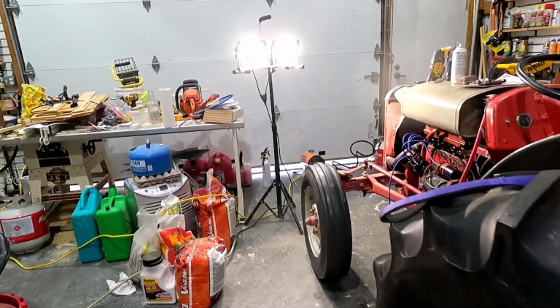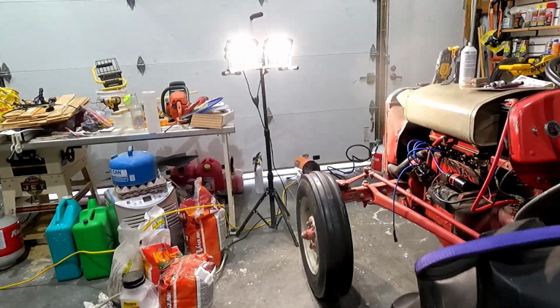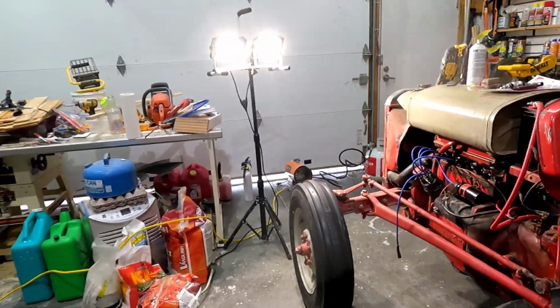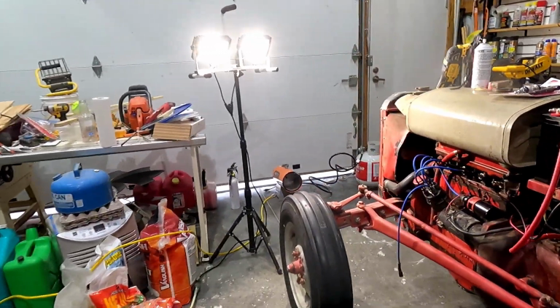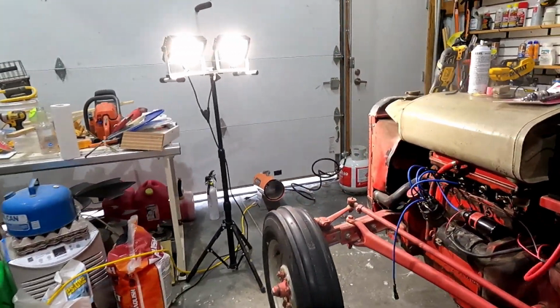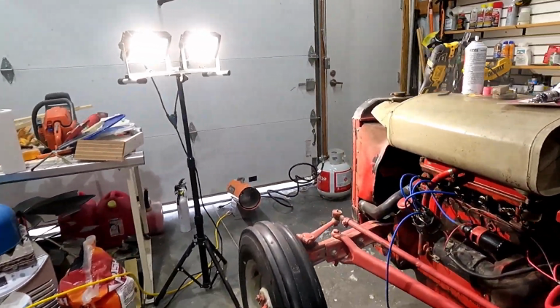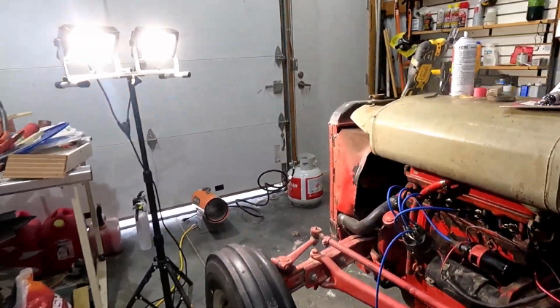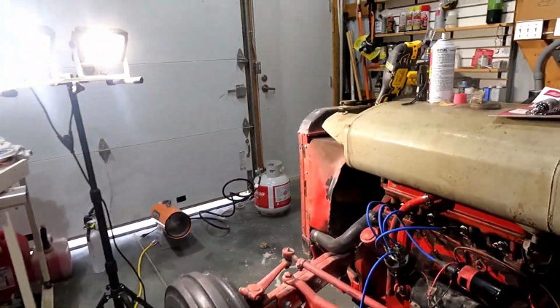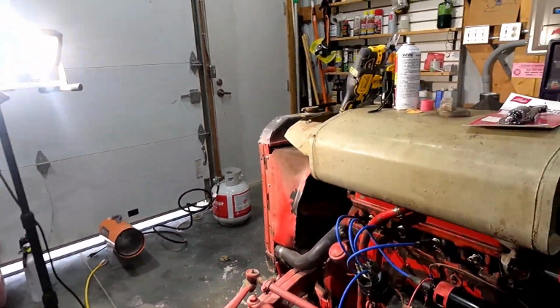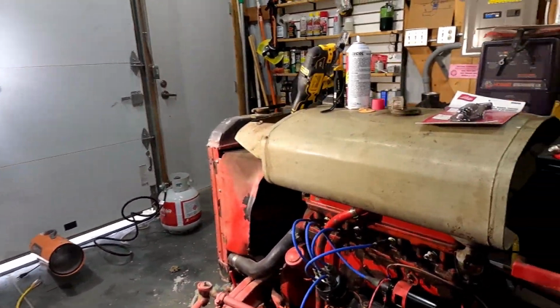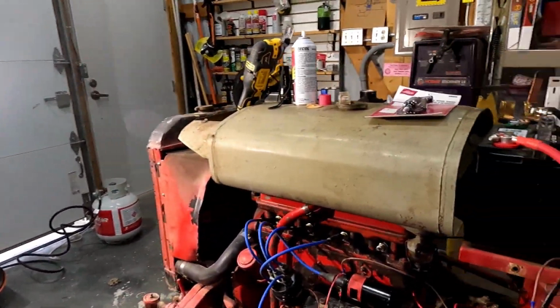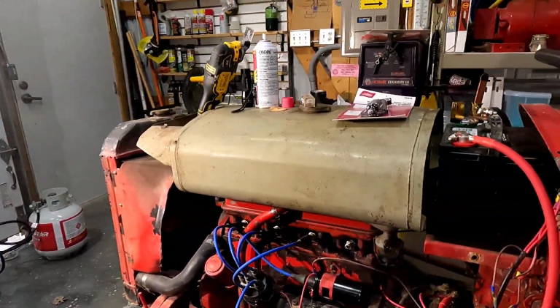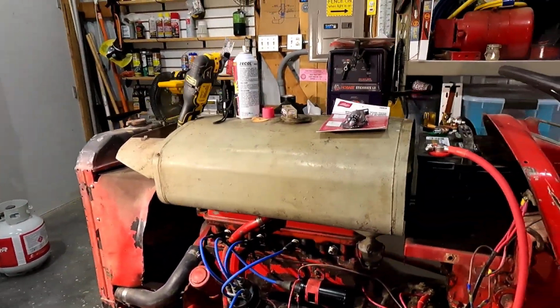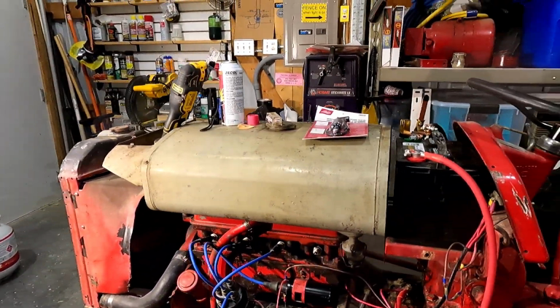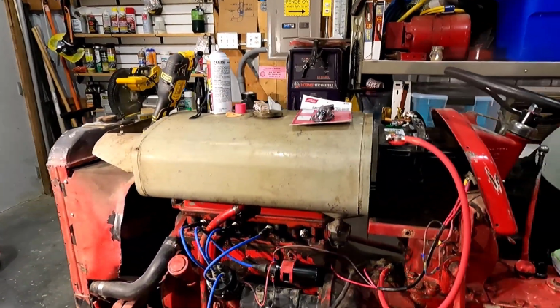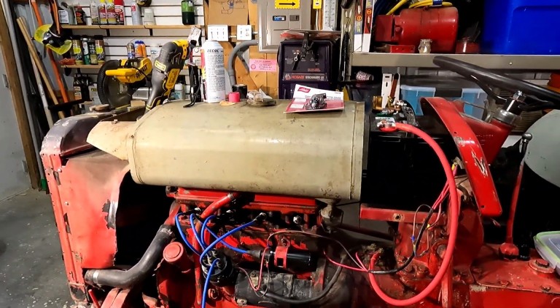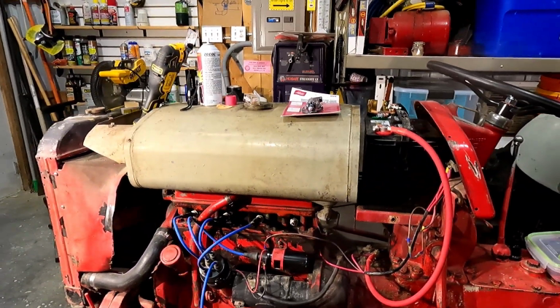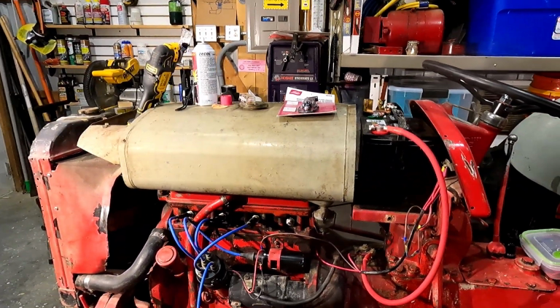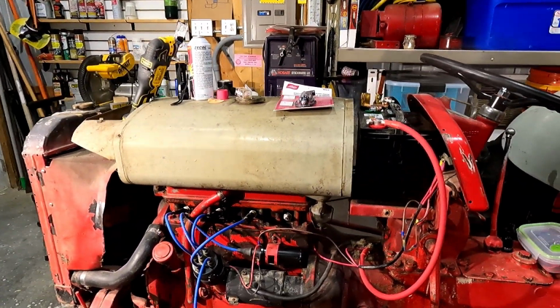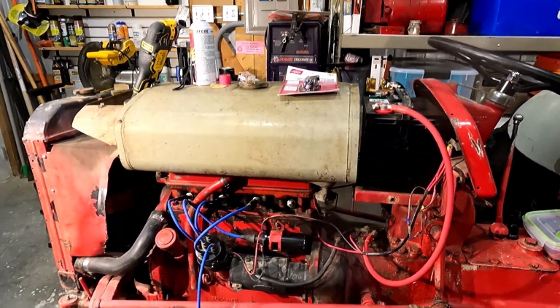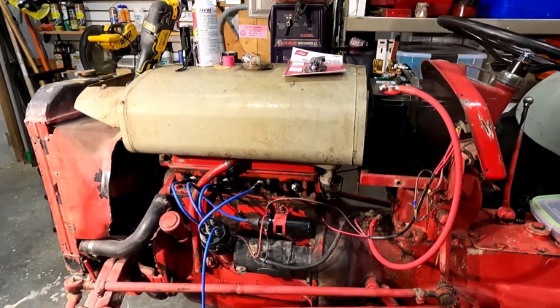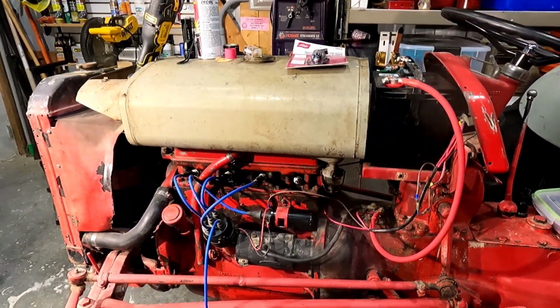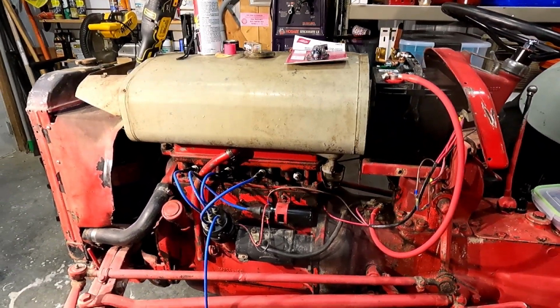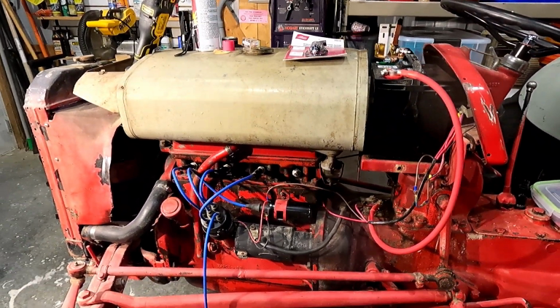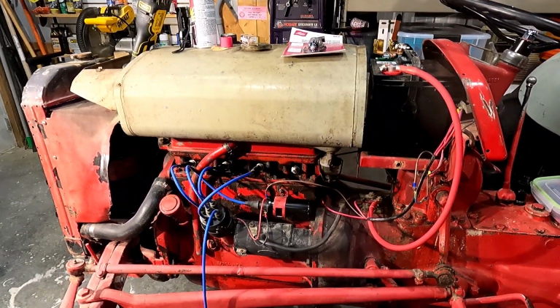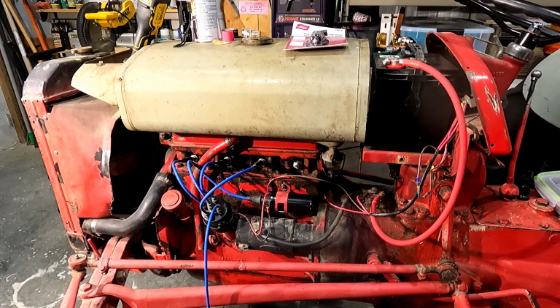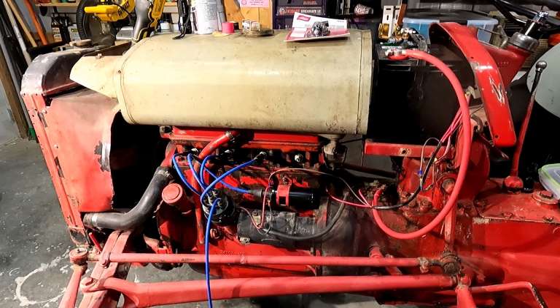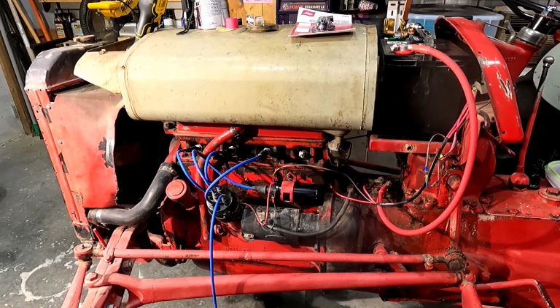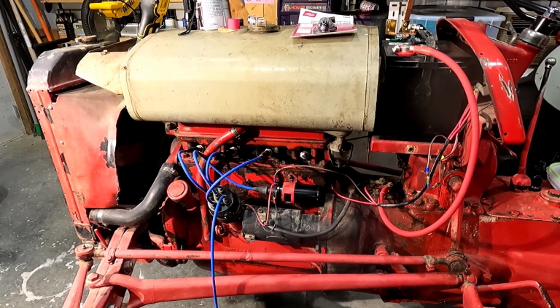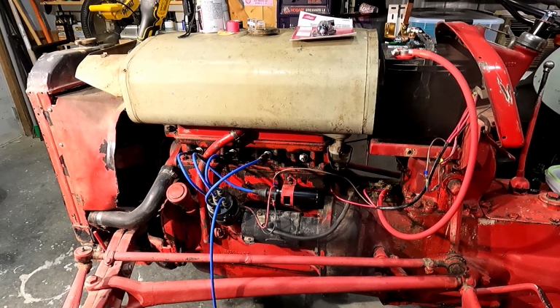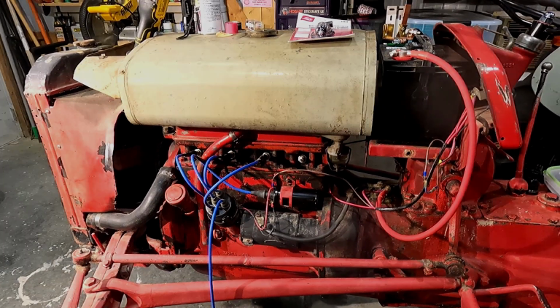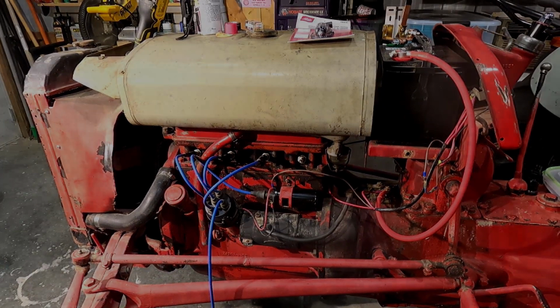Good morning, welcome to Planet Mojo. Today we're gonna see if we can find out why this tractor won't start.